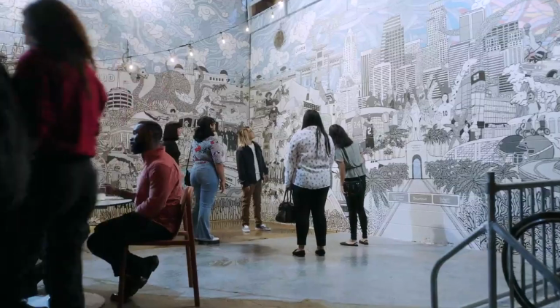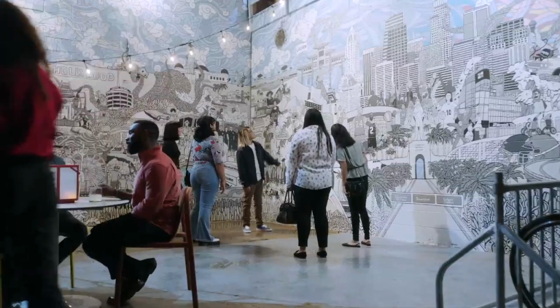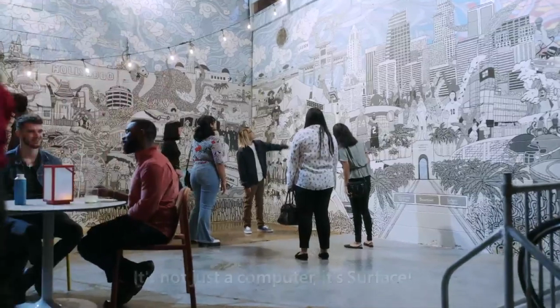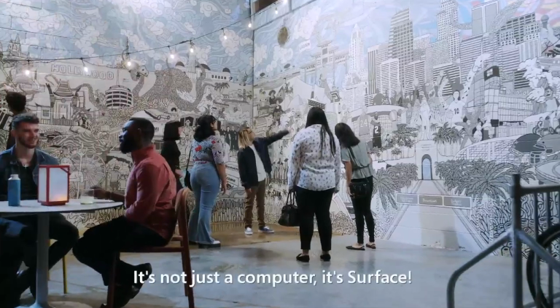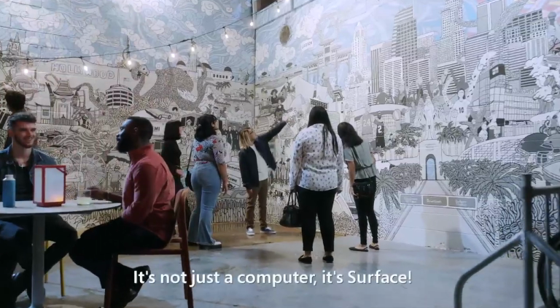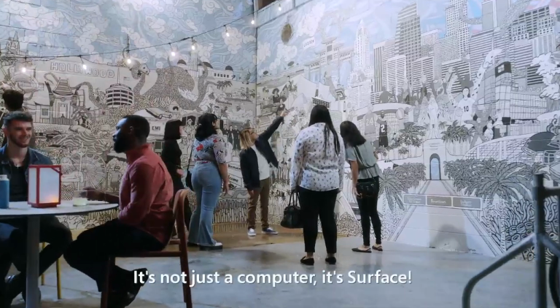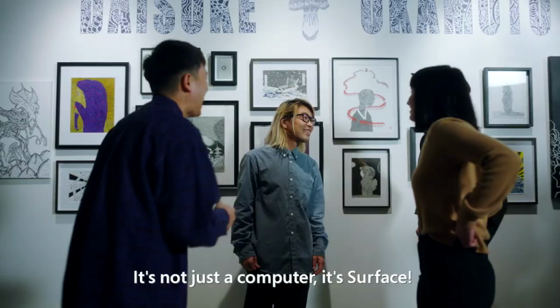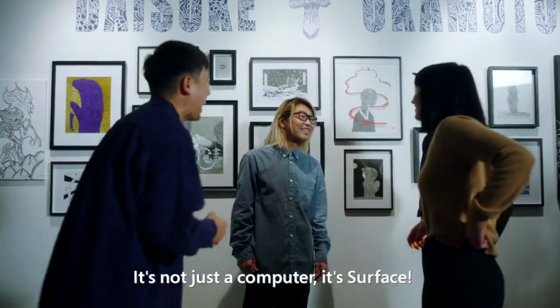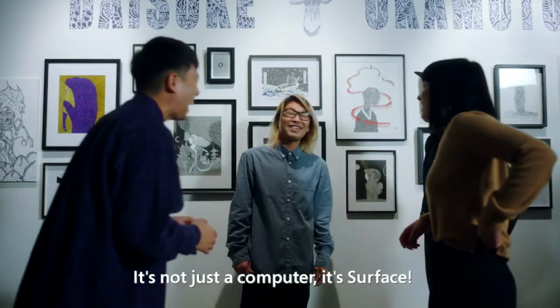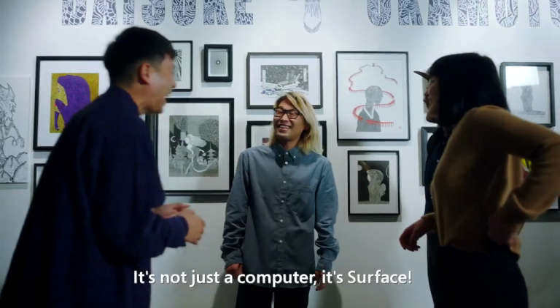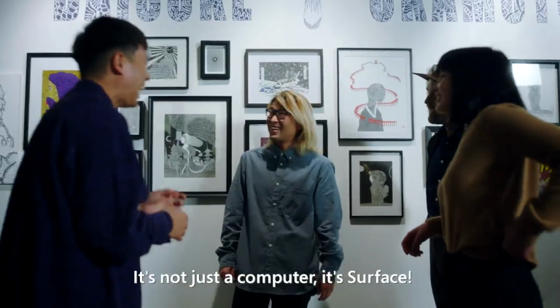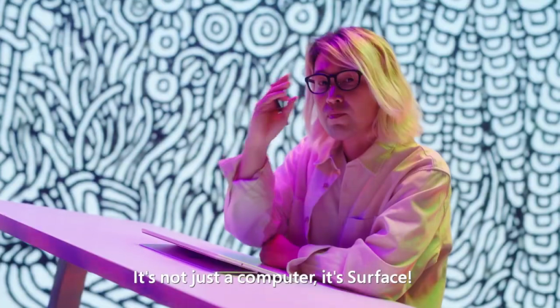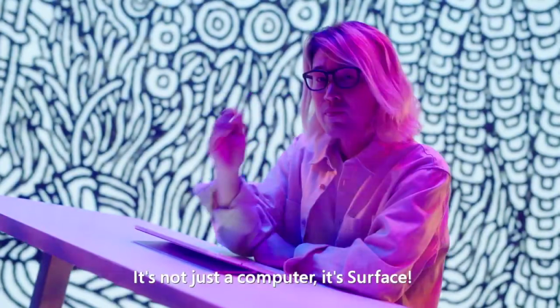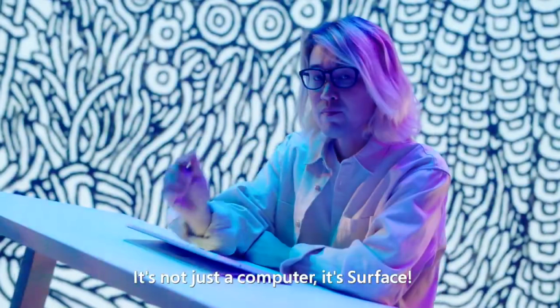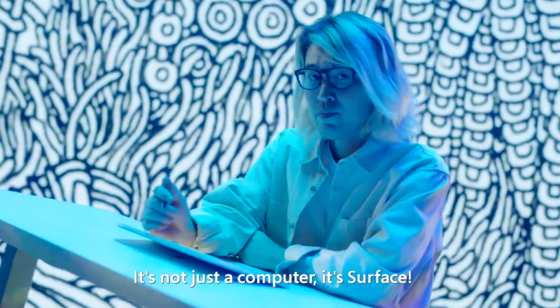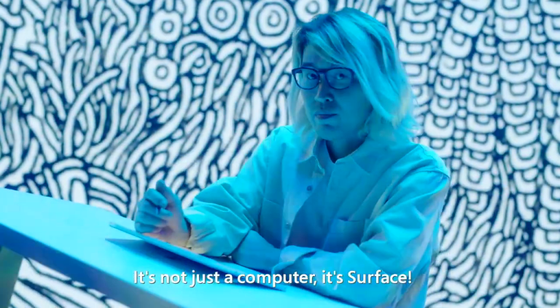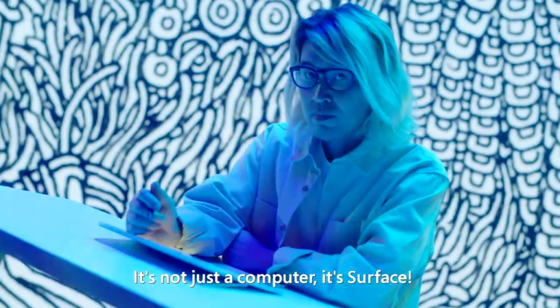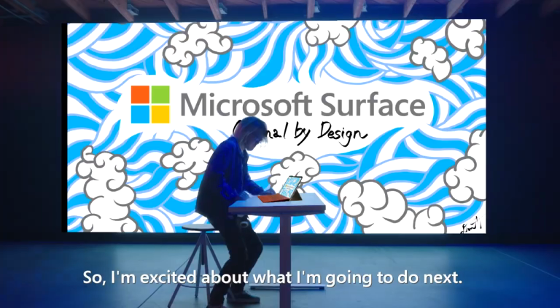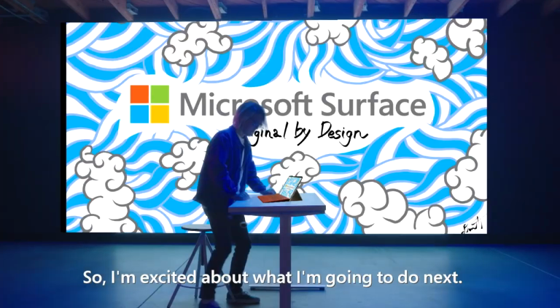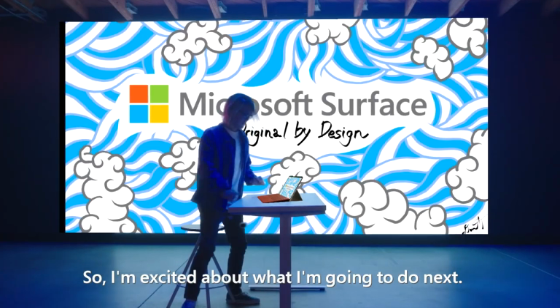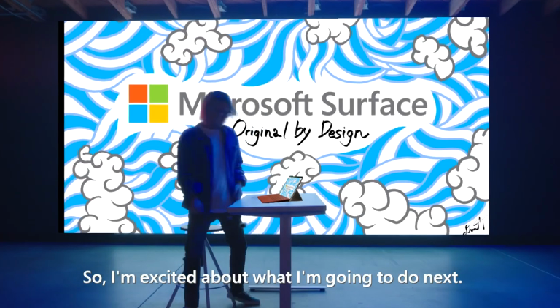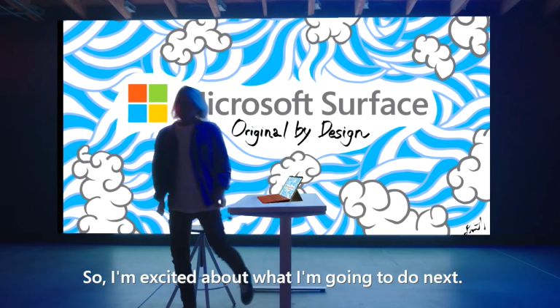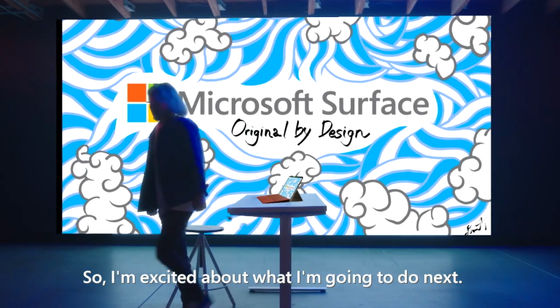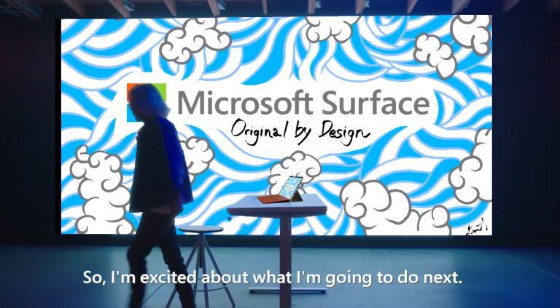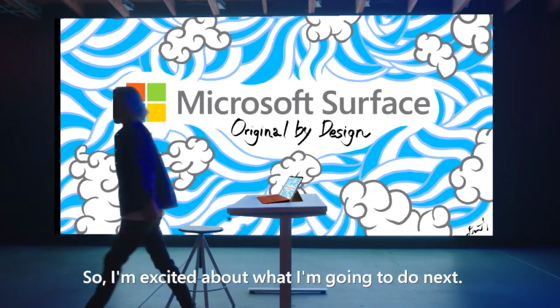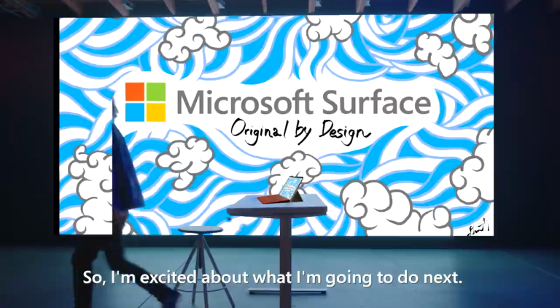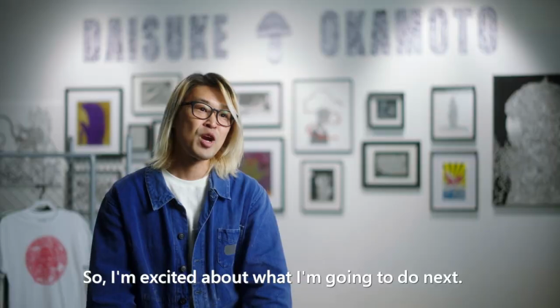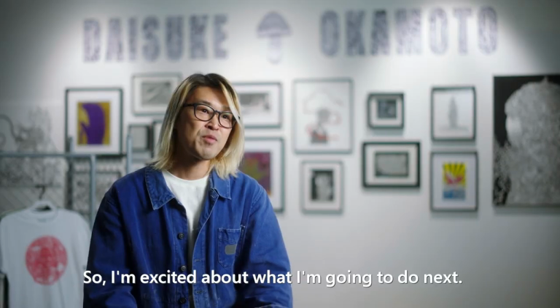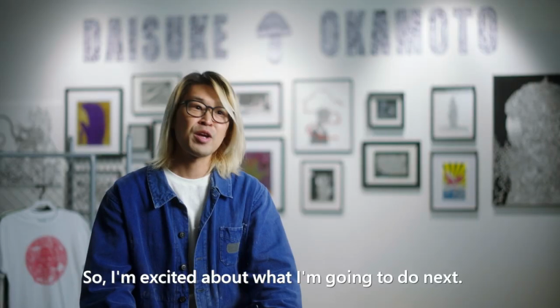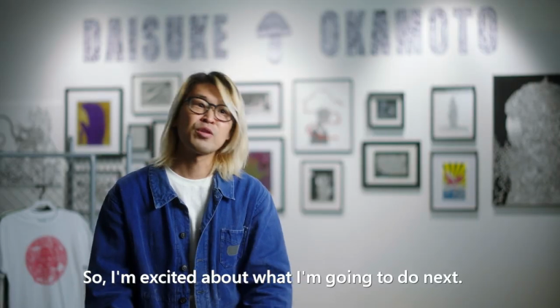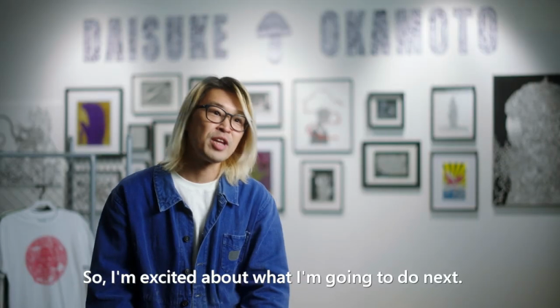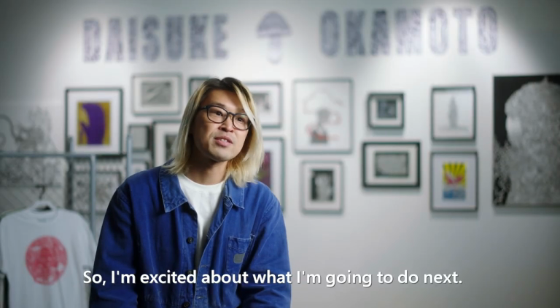It's not just a computer, it's Surface. So I'm excited about what I'm gonna do next.